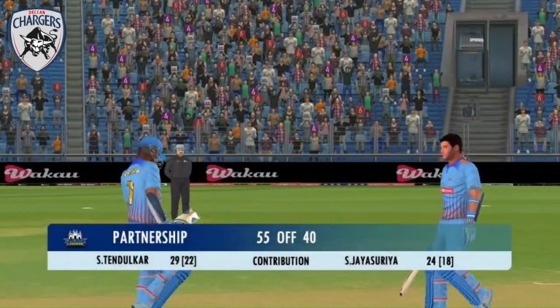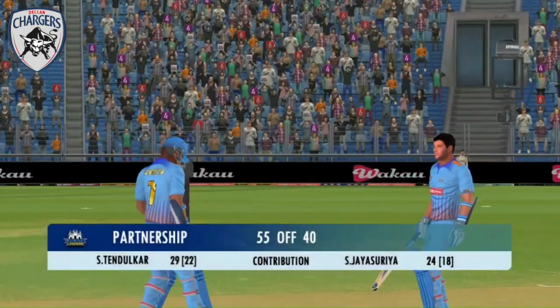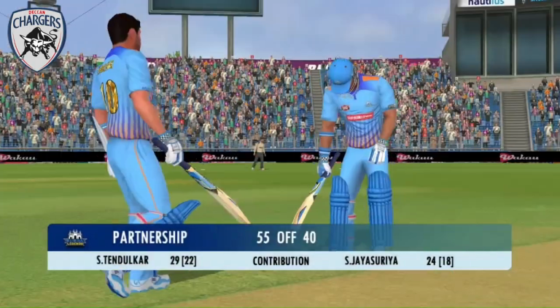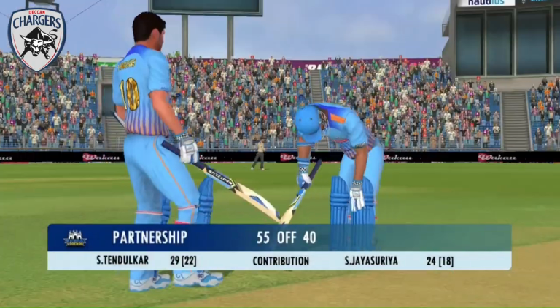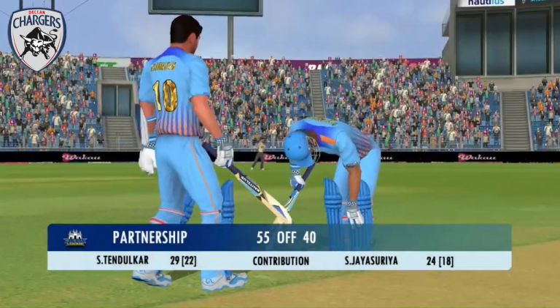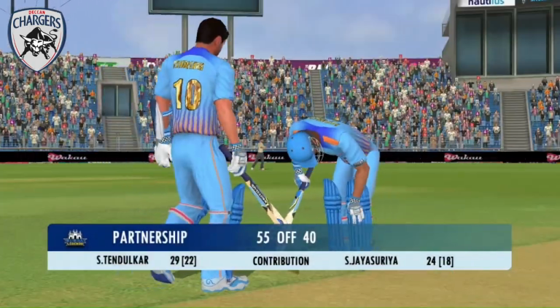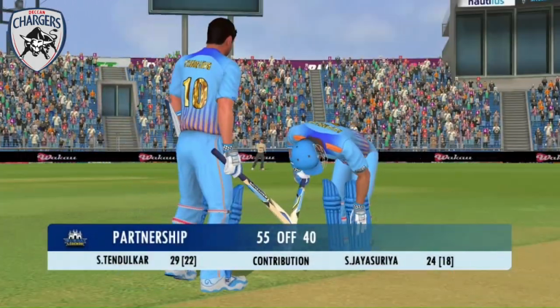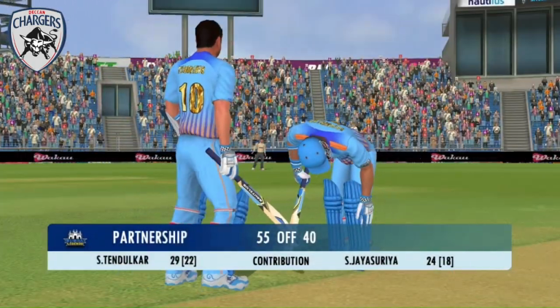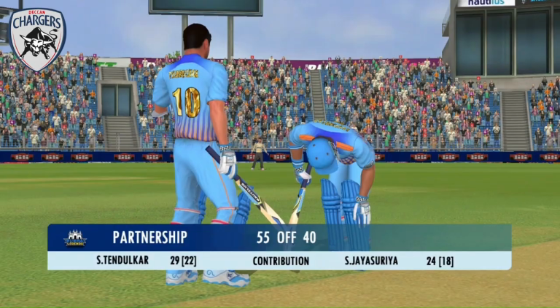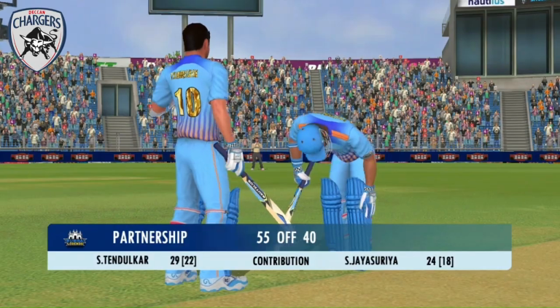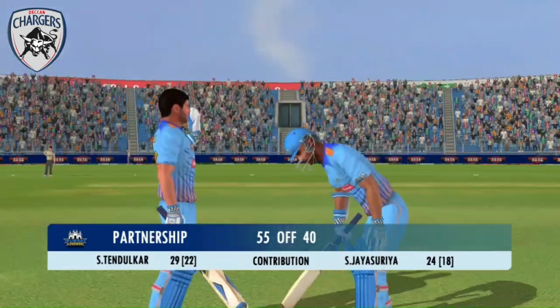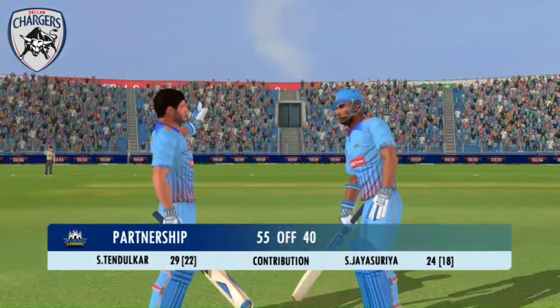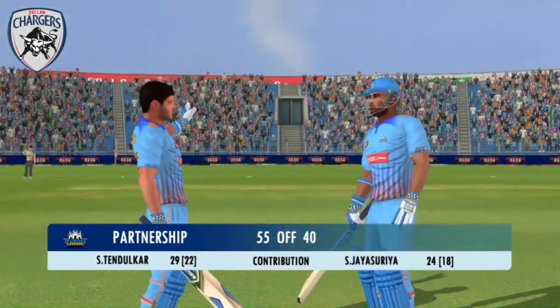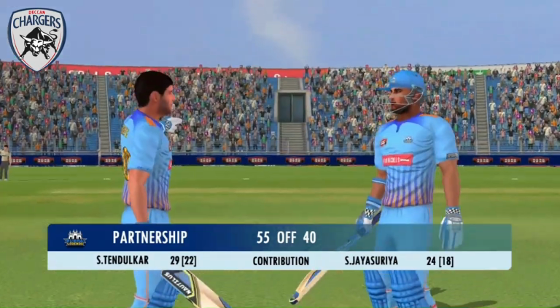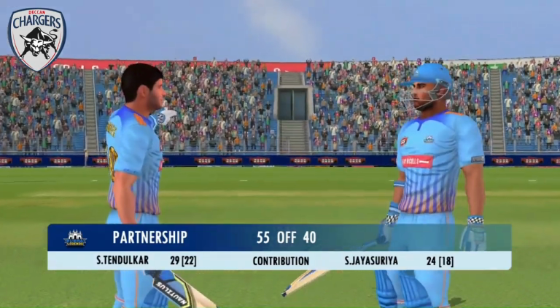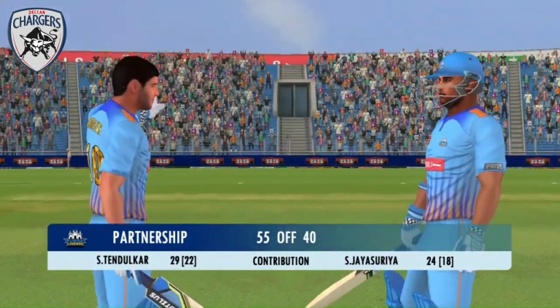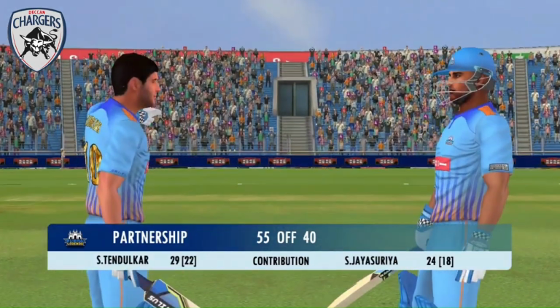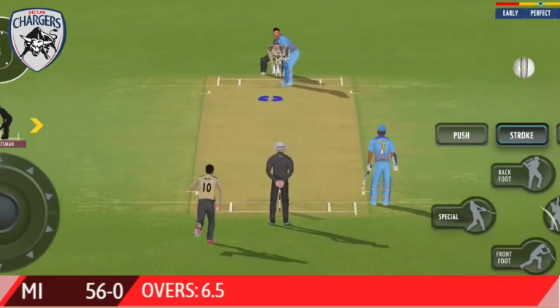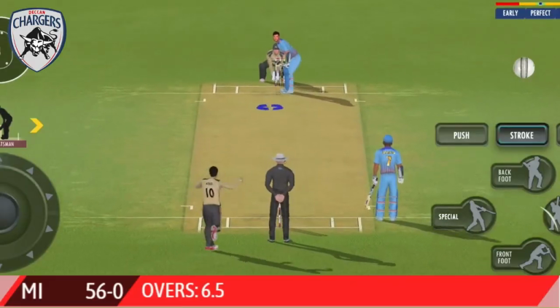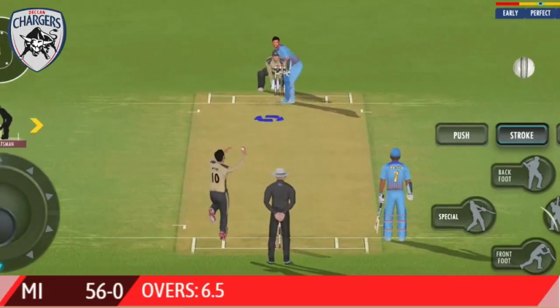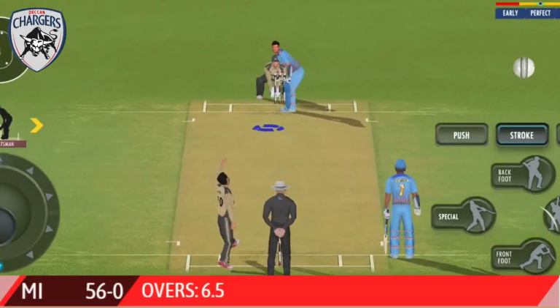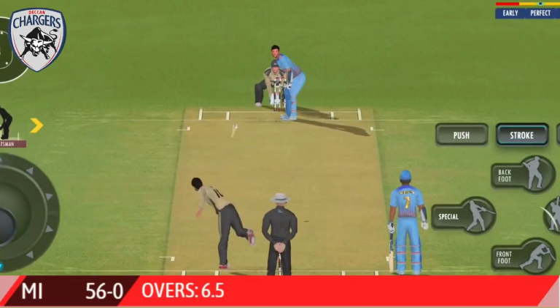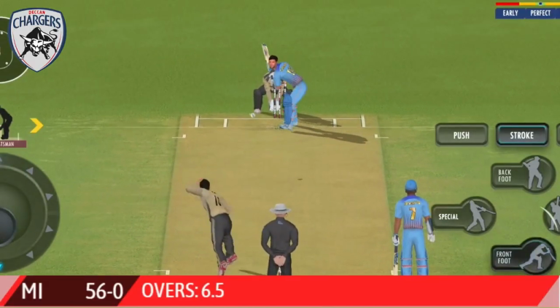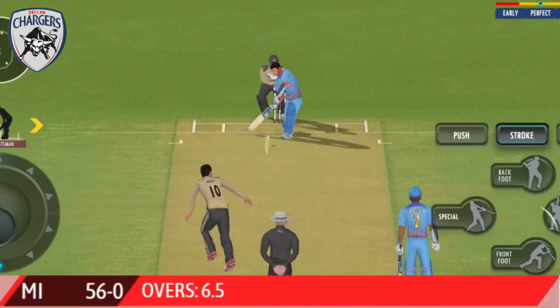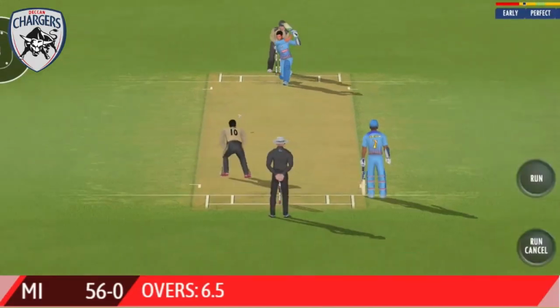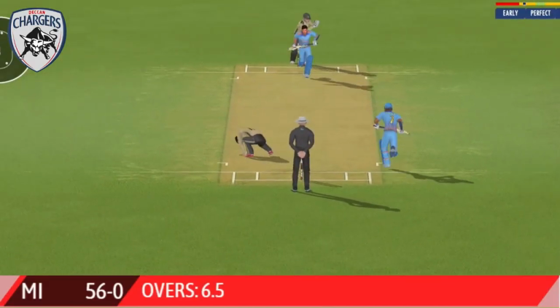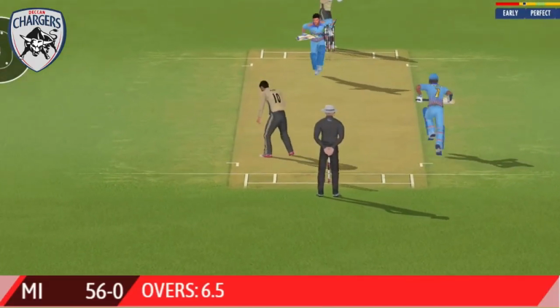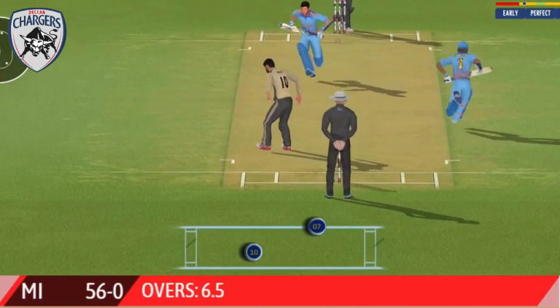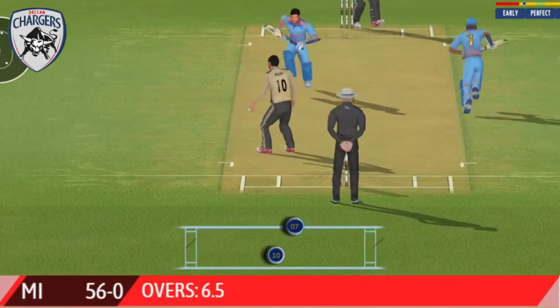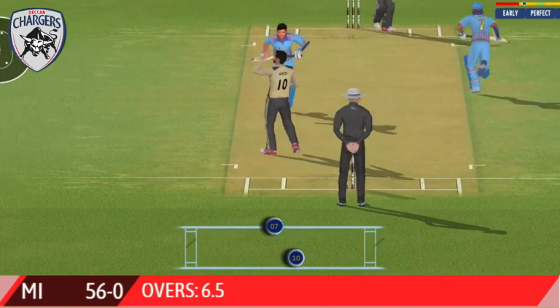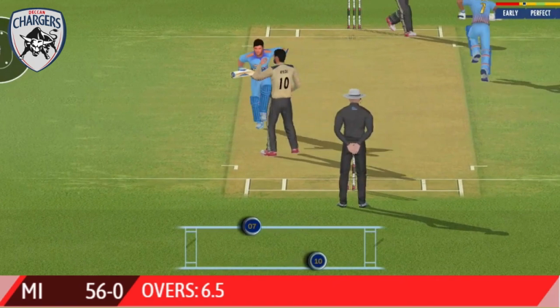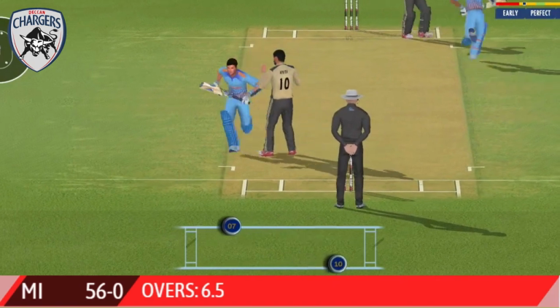These two gentlemen have played really well and have been finding the gaps at will. Important partners. Got in — that's a loose shot by the batsman.